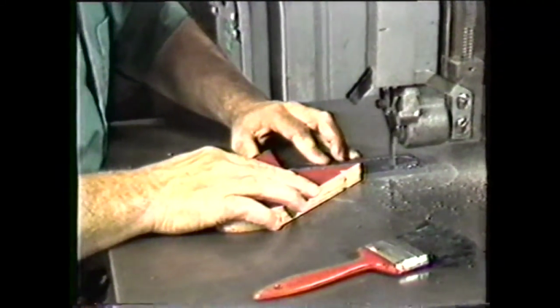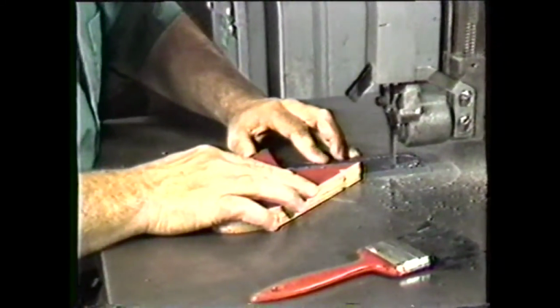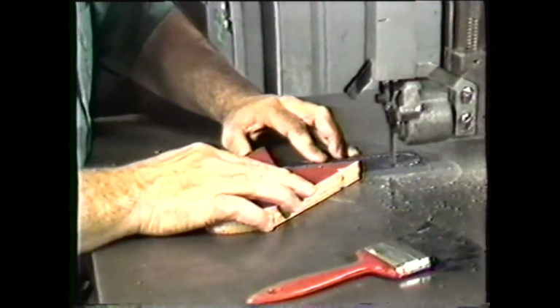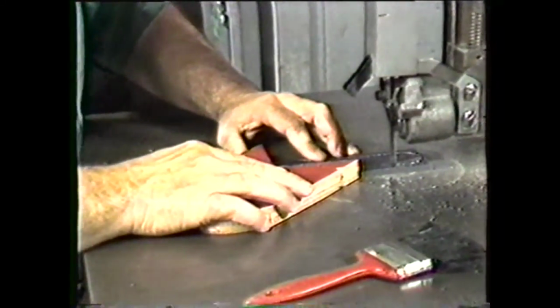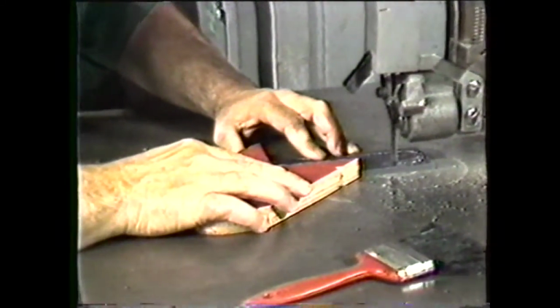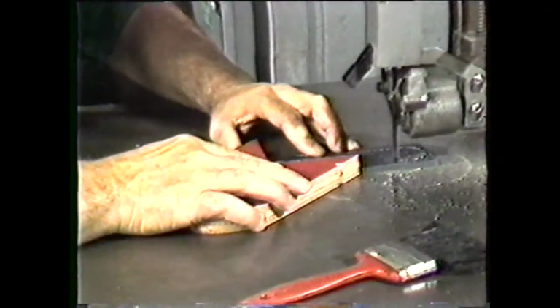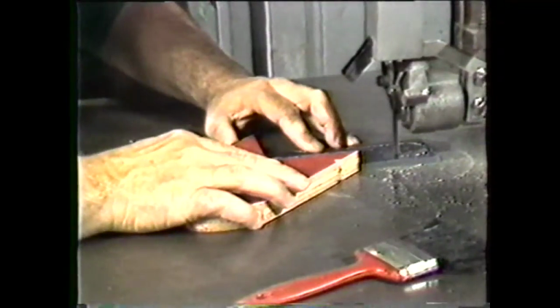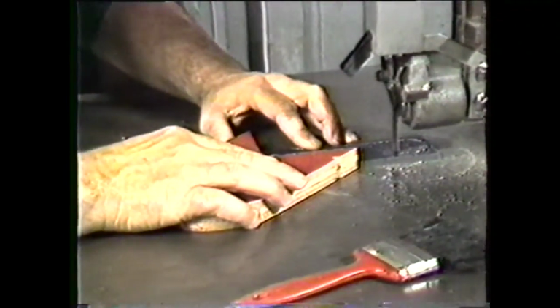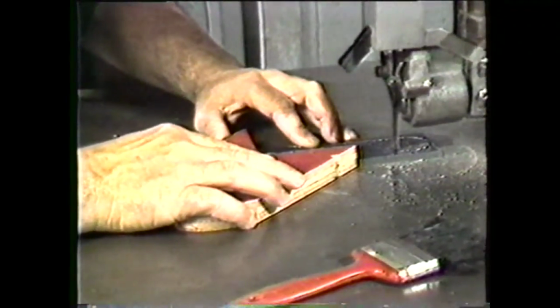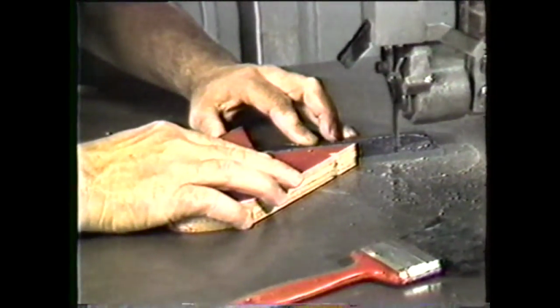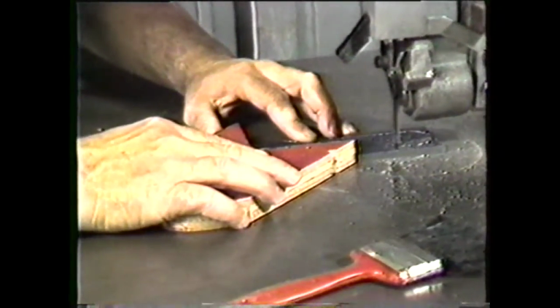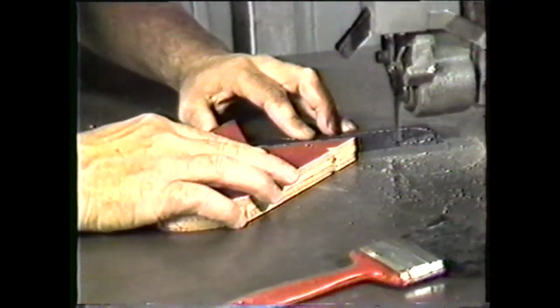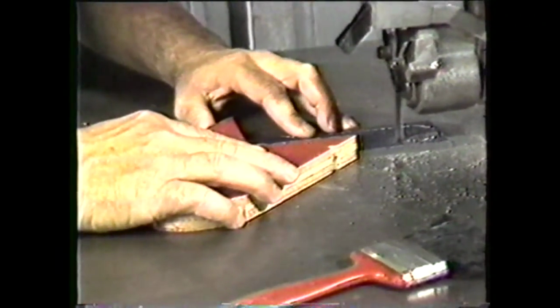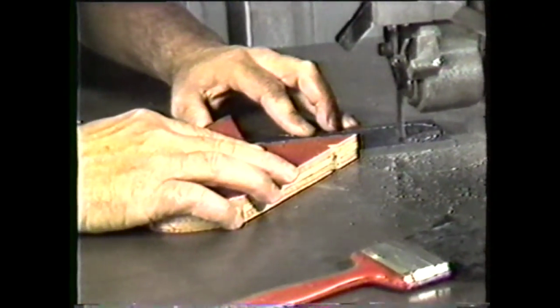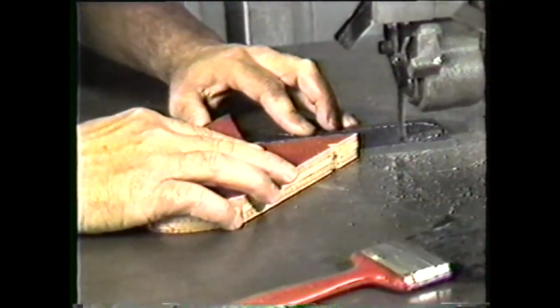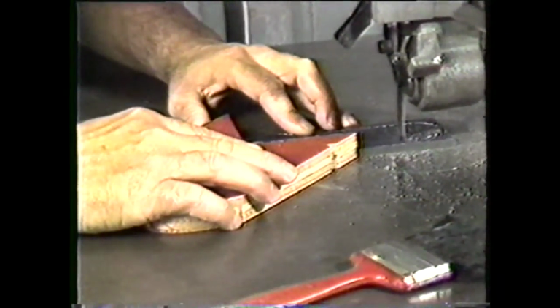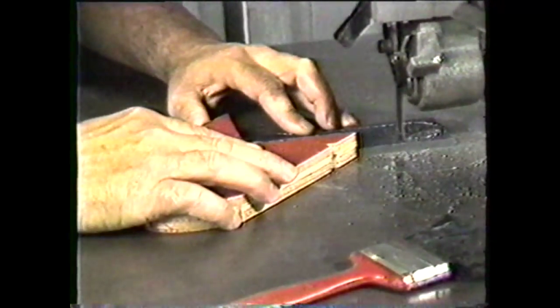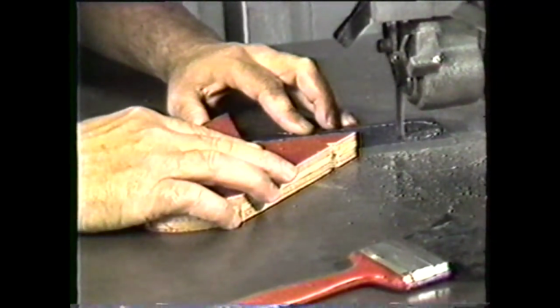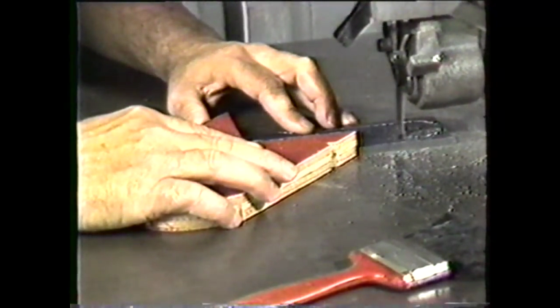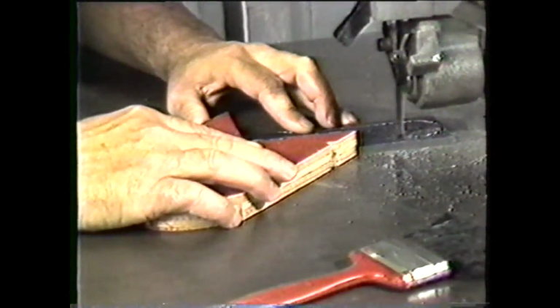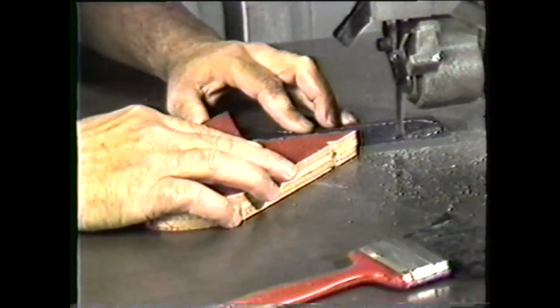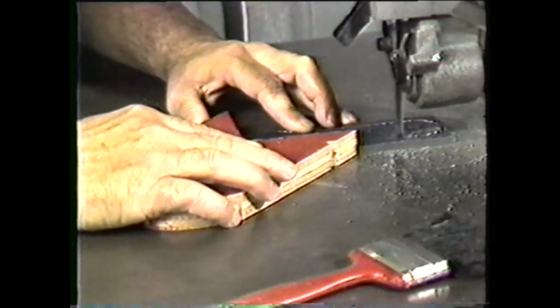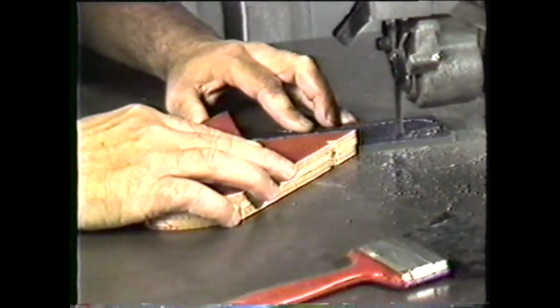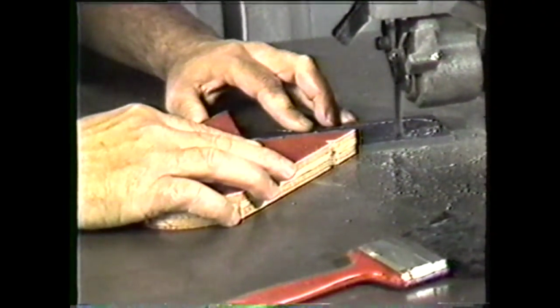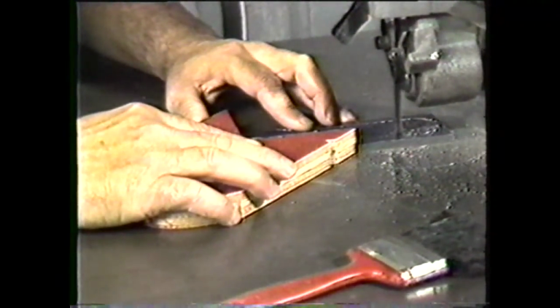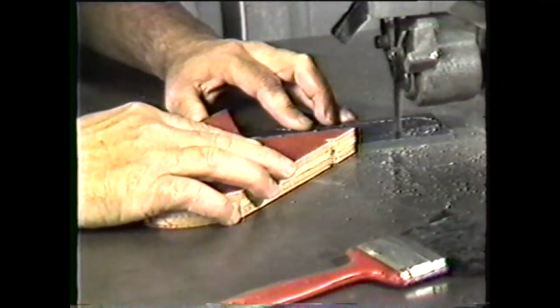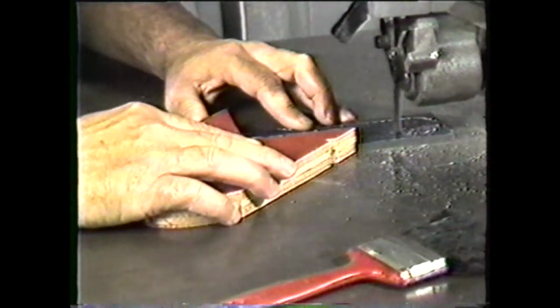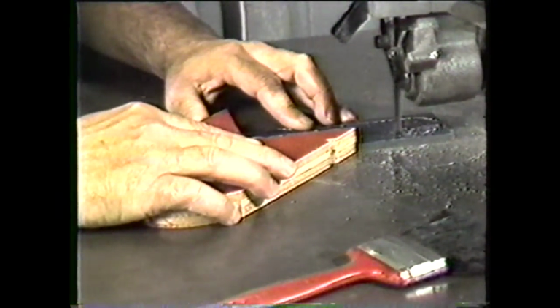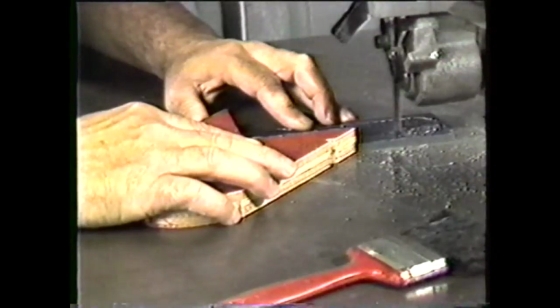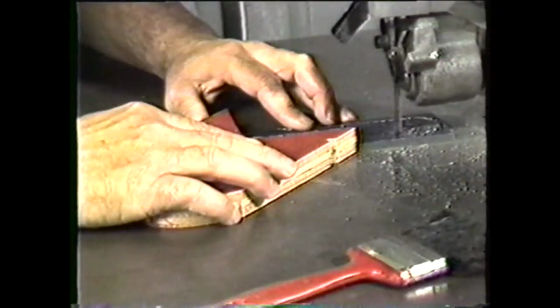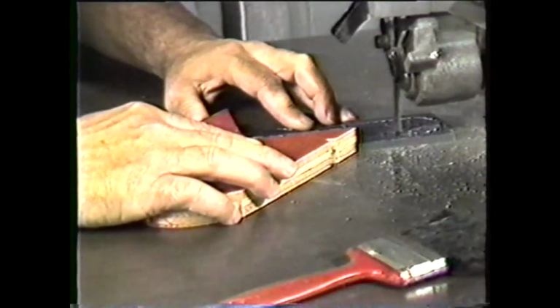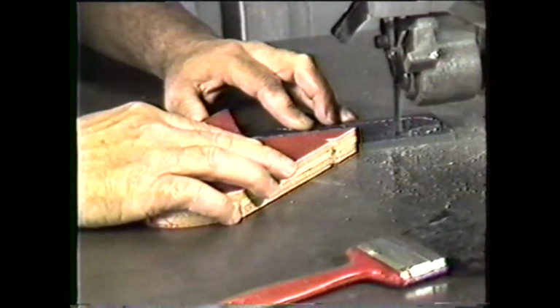Use a brush to remove chips from the workpiece. When working with small or hard-to-hold workpieces, always use a pusher block to protect your fingers from the blade.